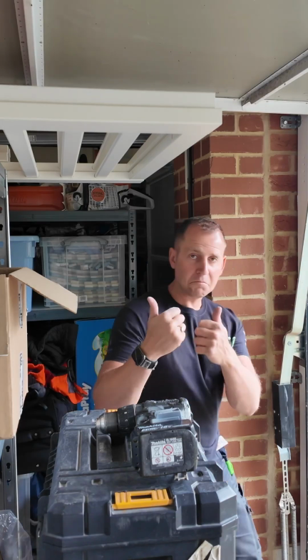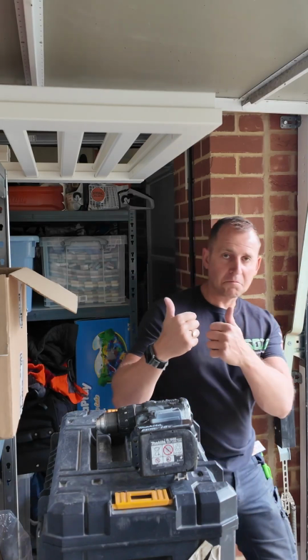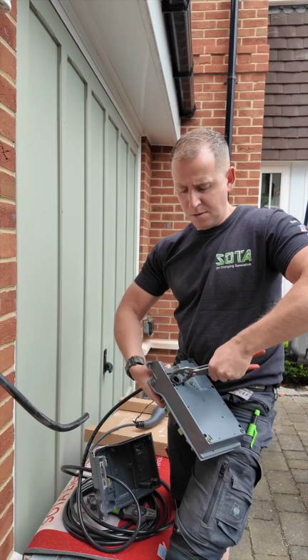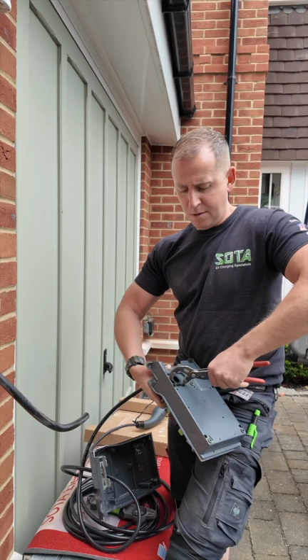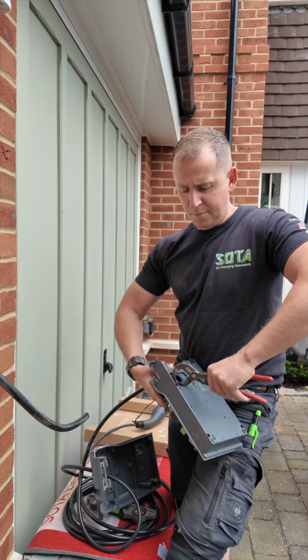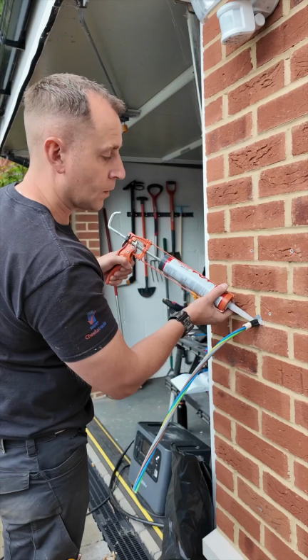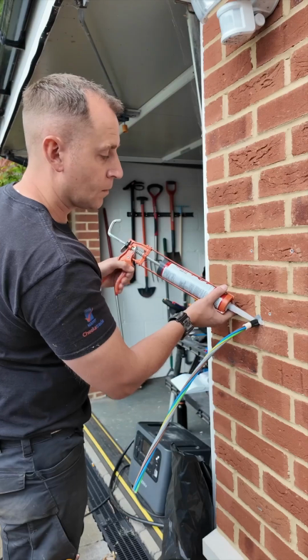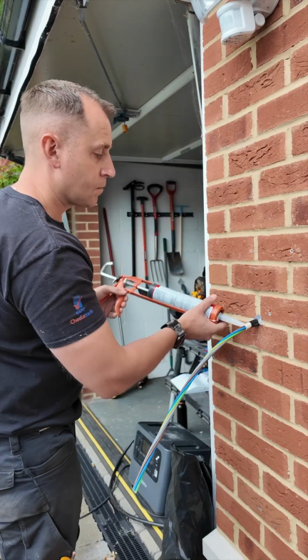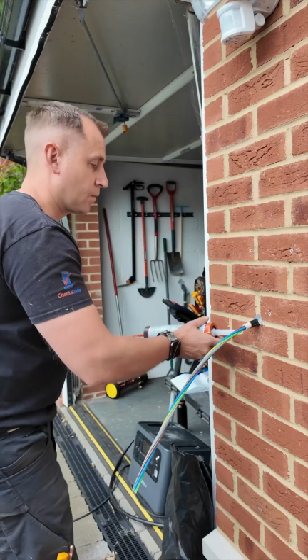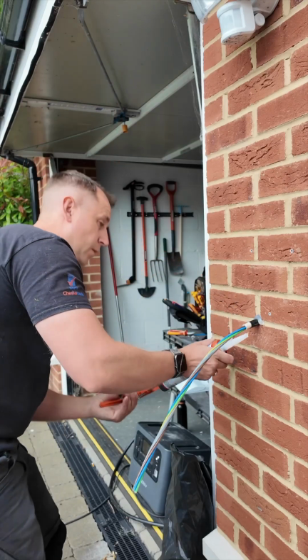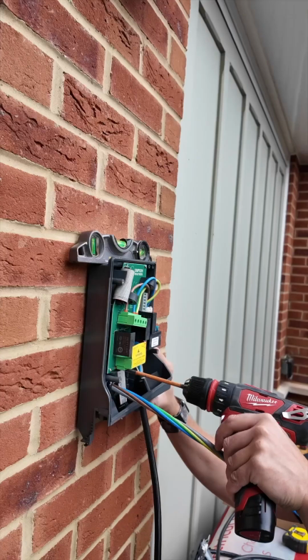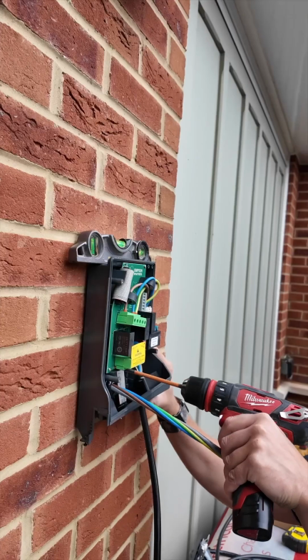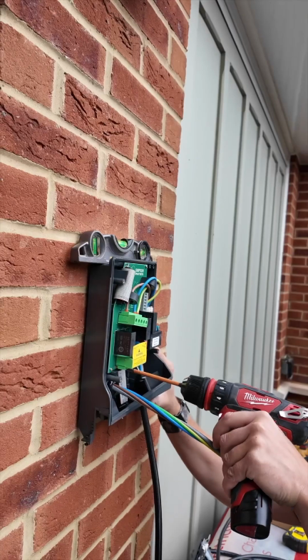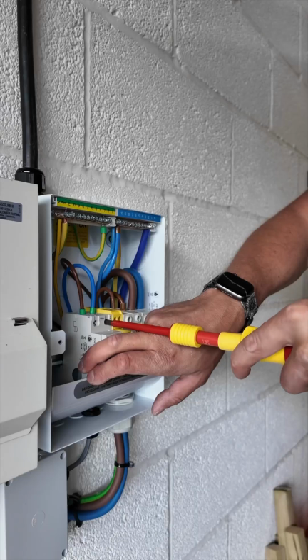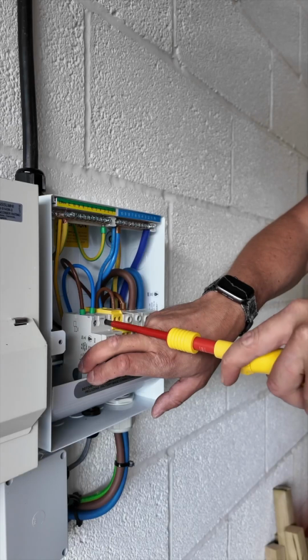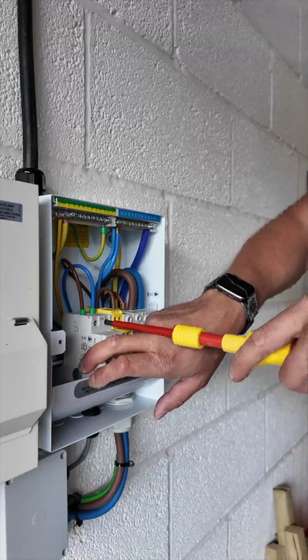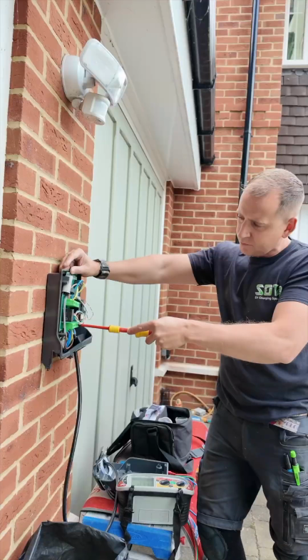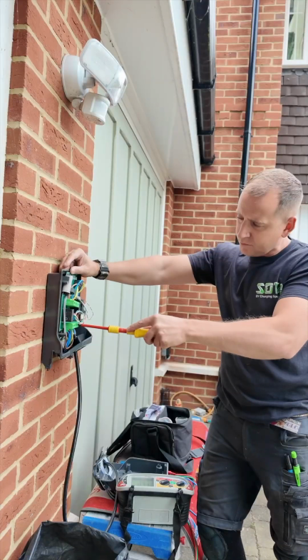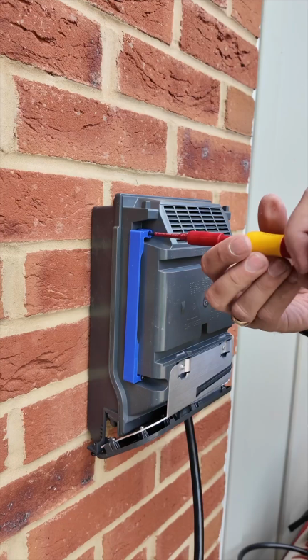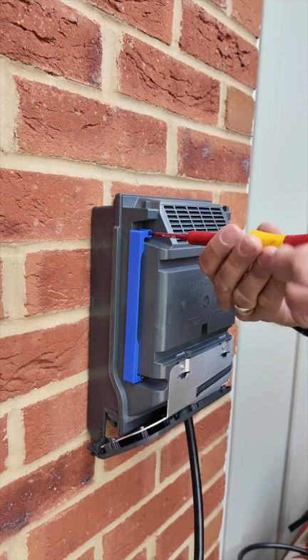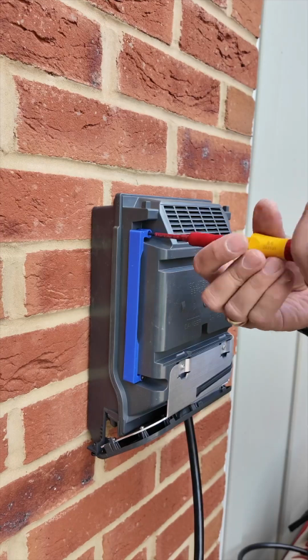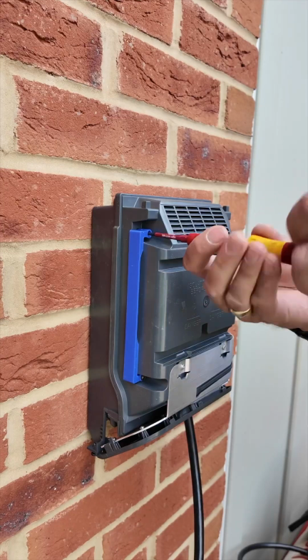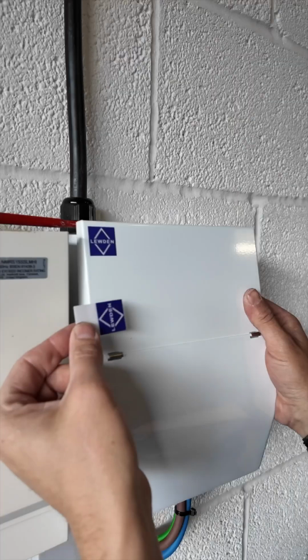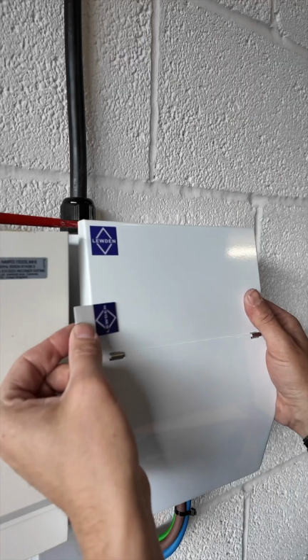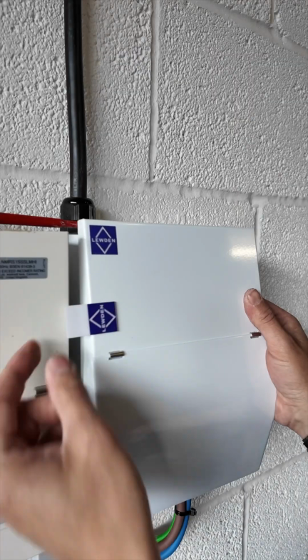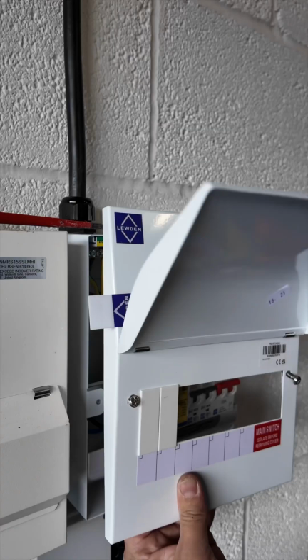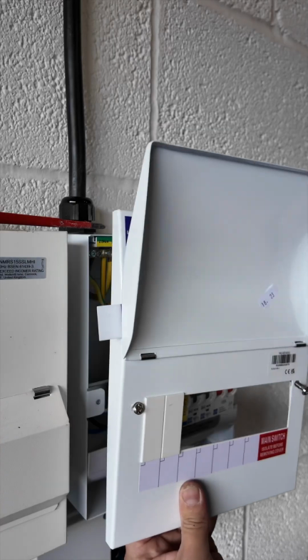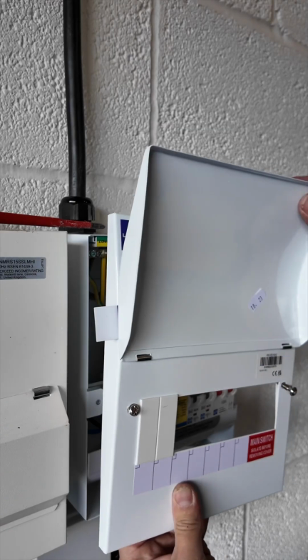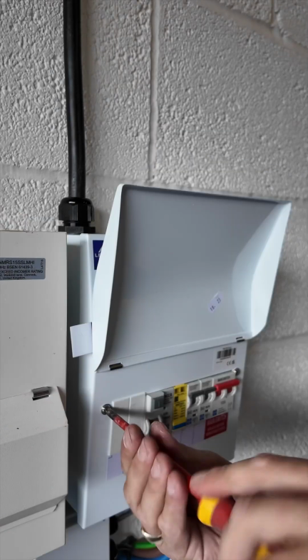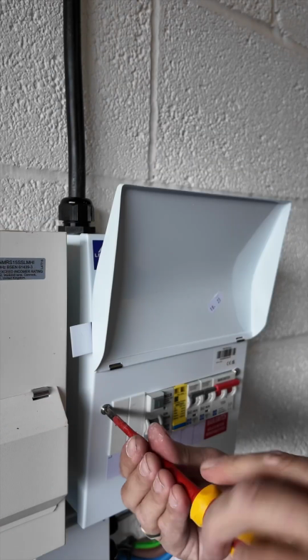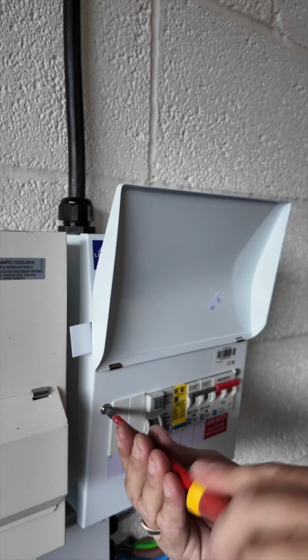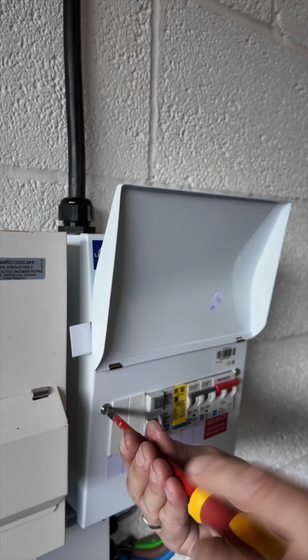Put a little bit of silicon behind the charger where the cable comes out the wall — it's just a belt and braces touch to maintain that IP rating.